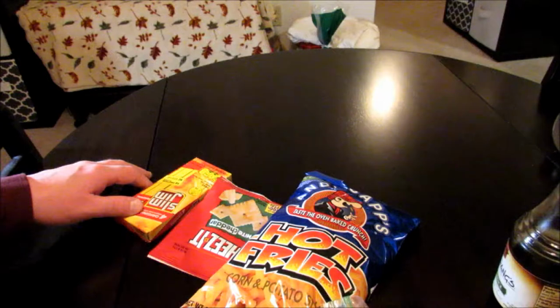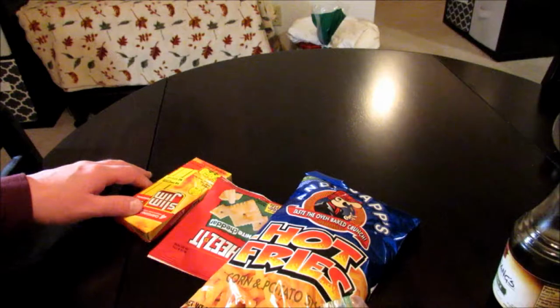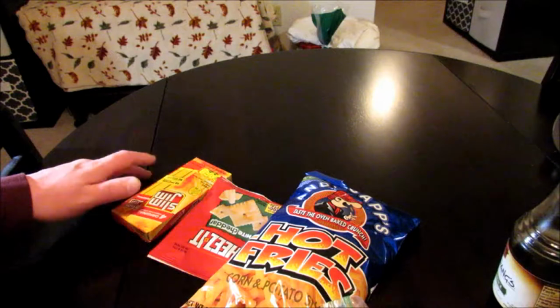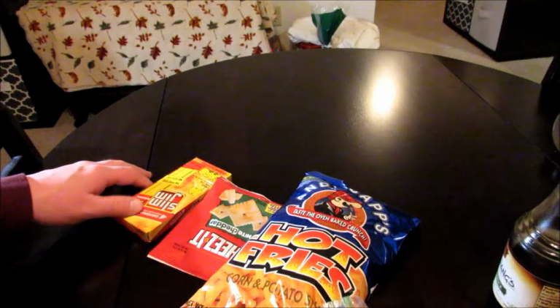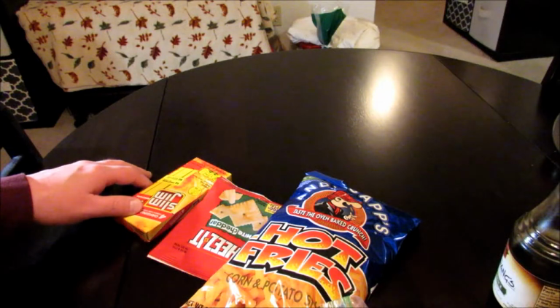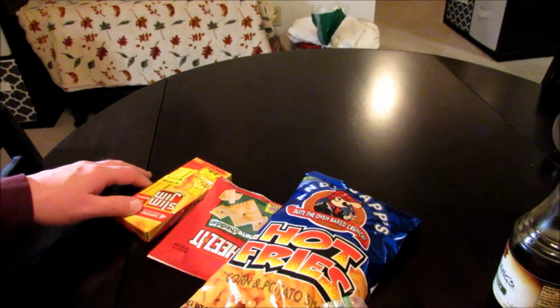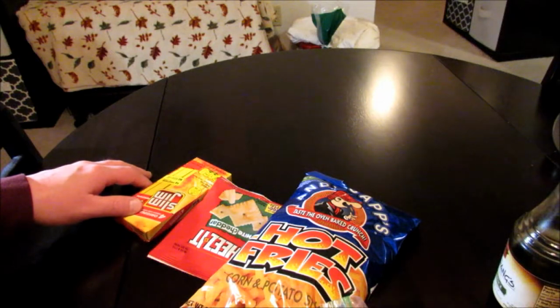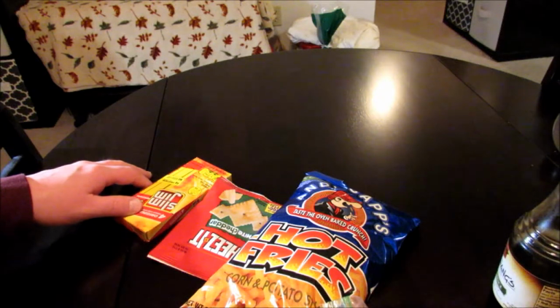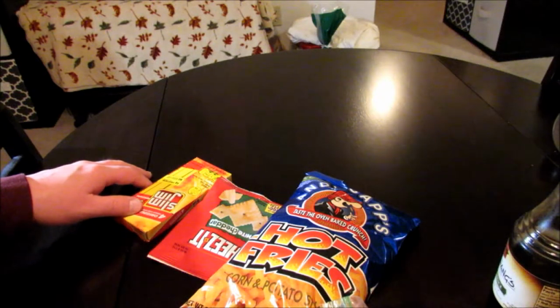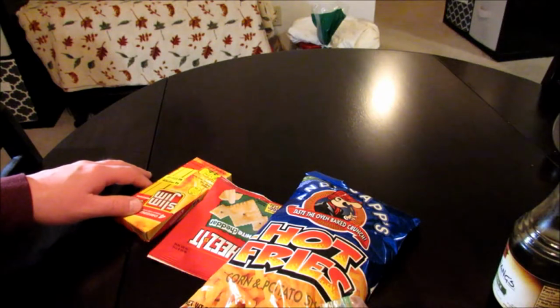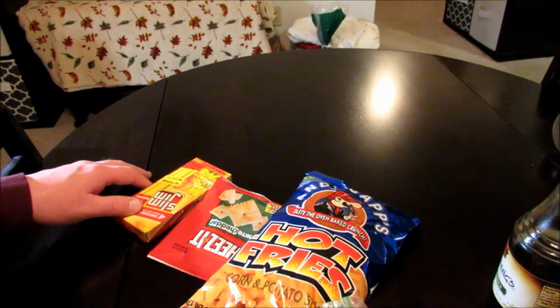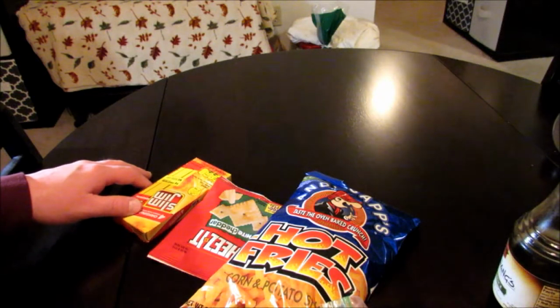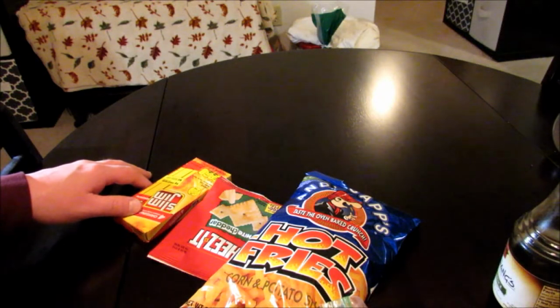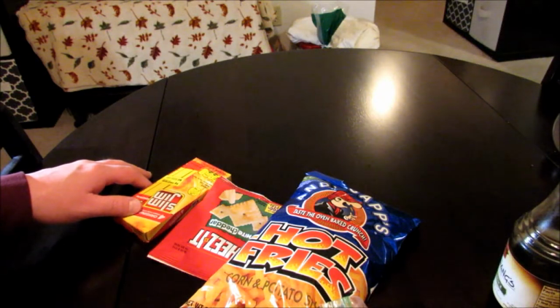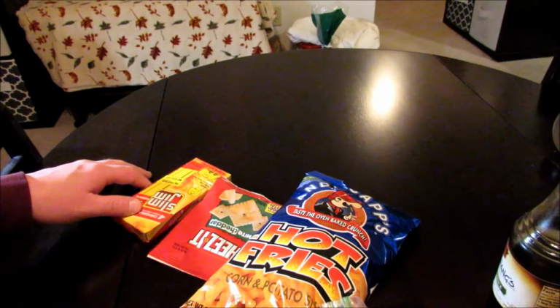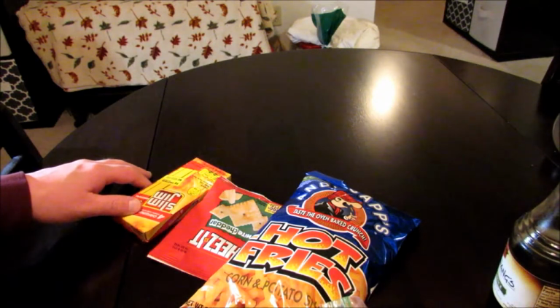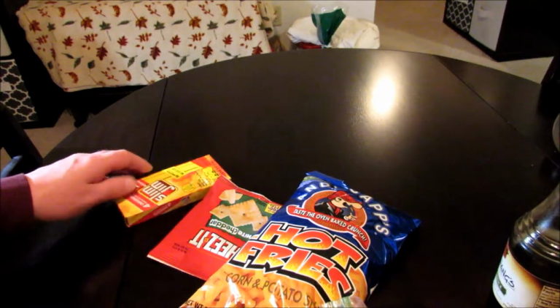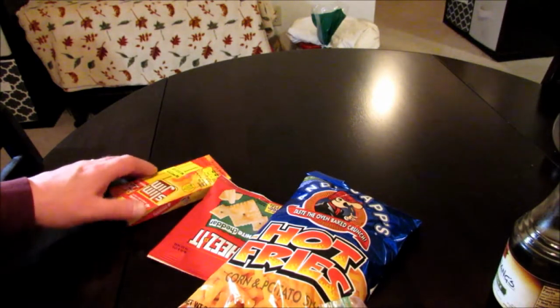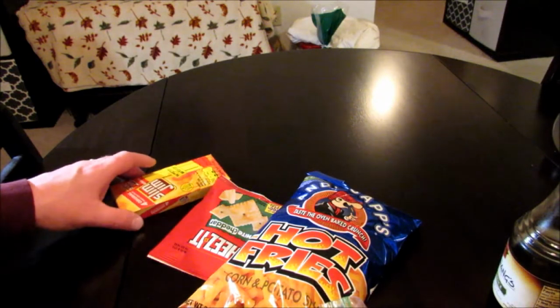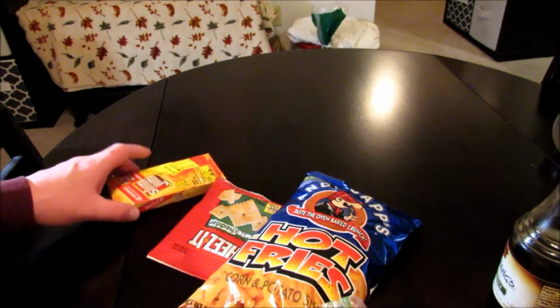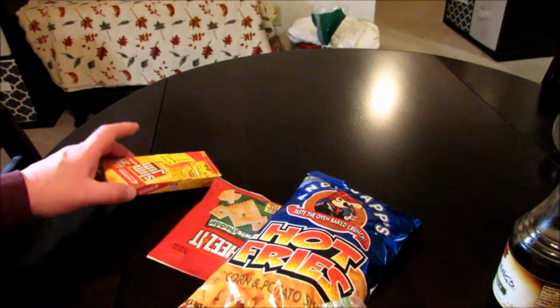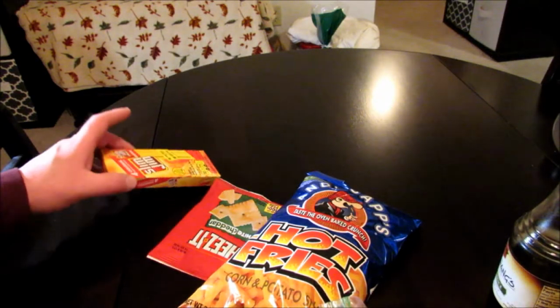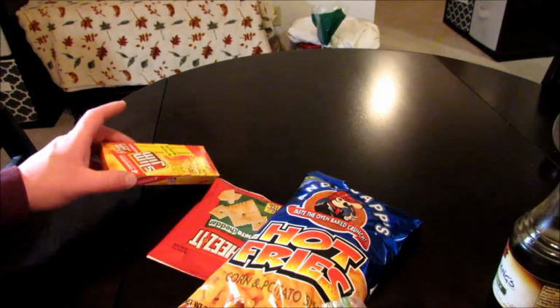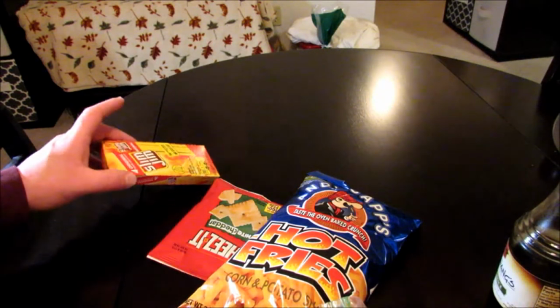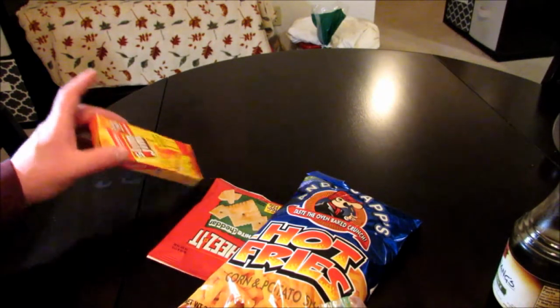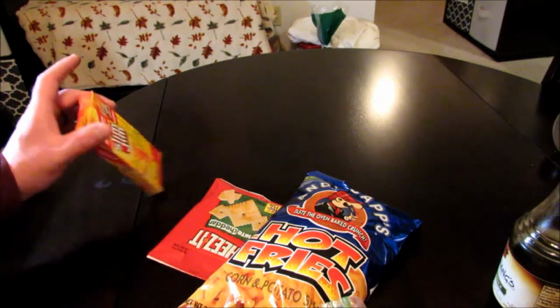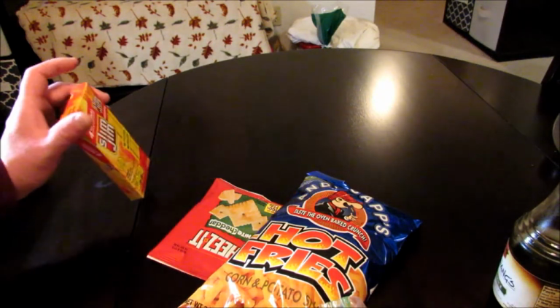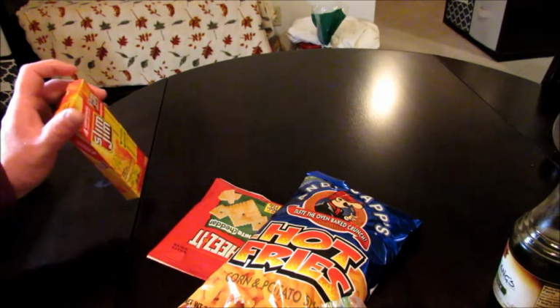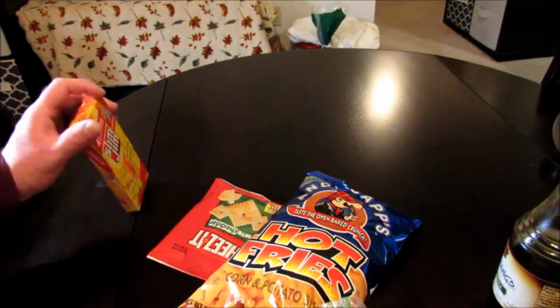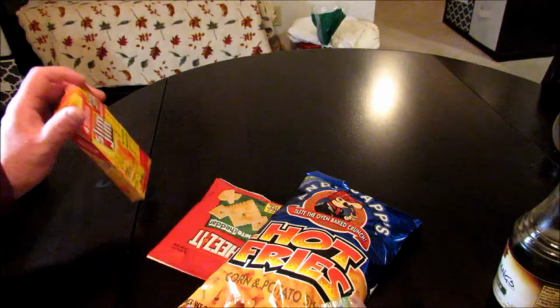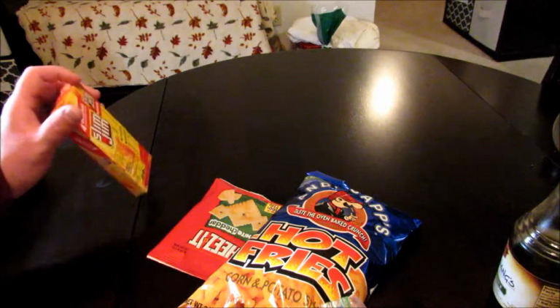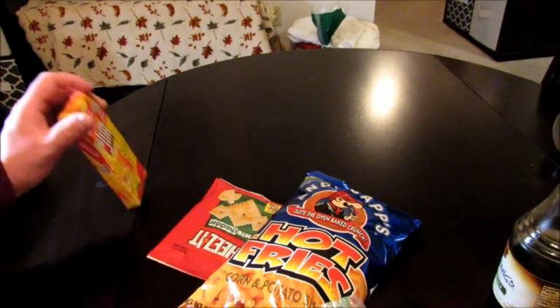All right, hello everyone. Thank you for taking the time to check out my channel. In this video I'm going to be doing another Jailhouse Burrito taste test.